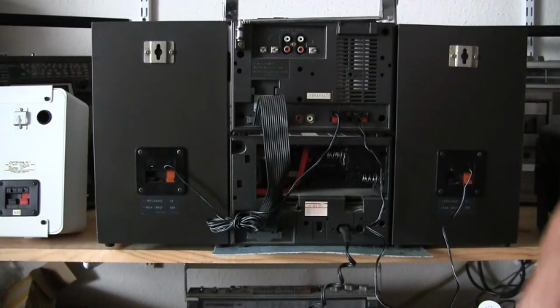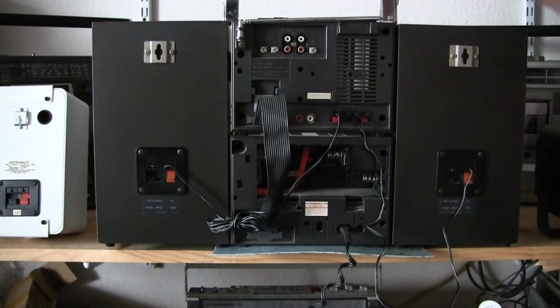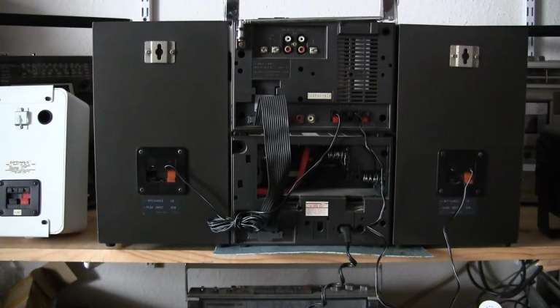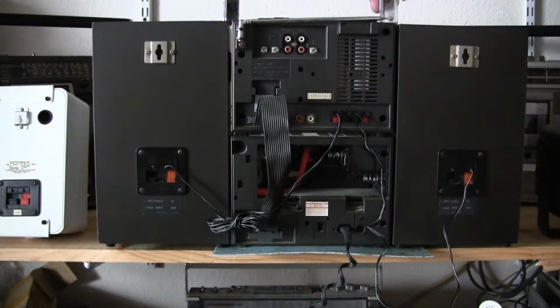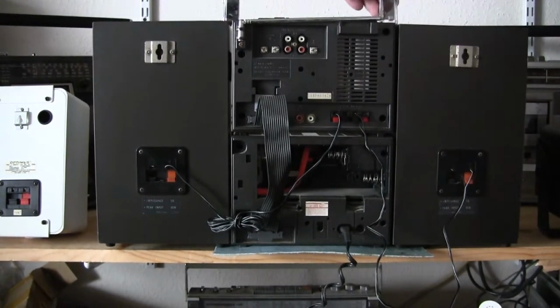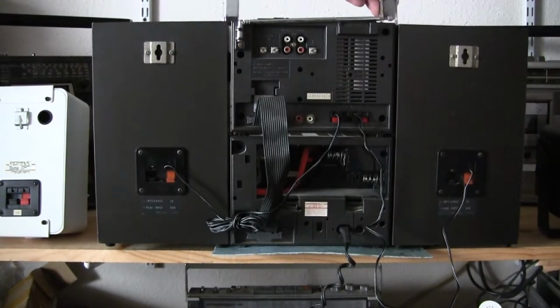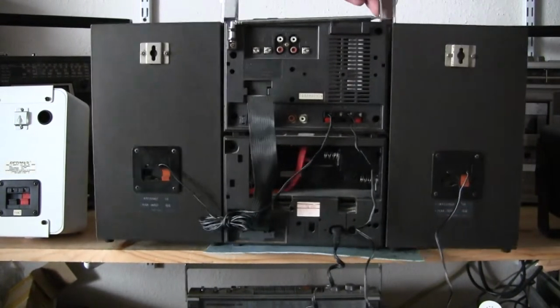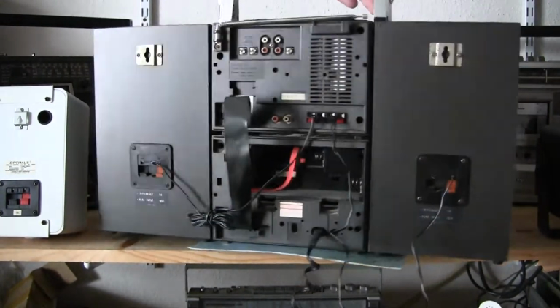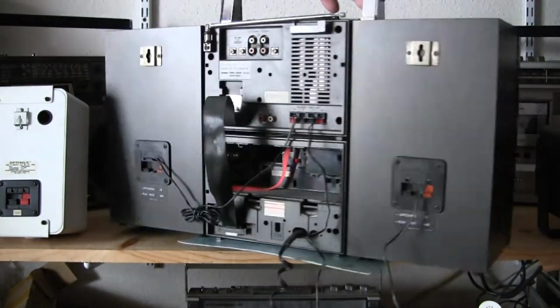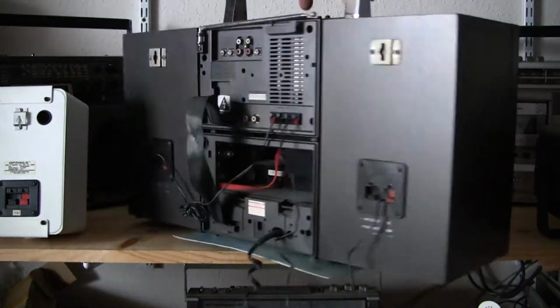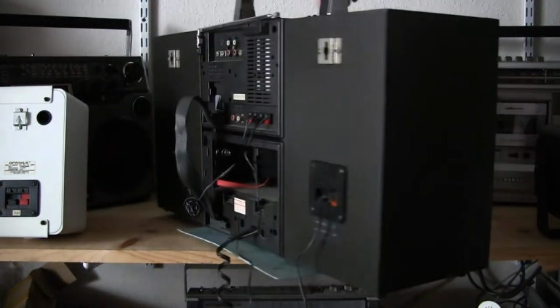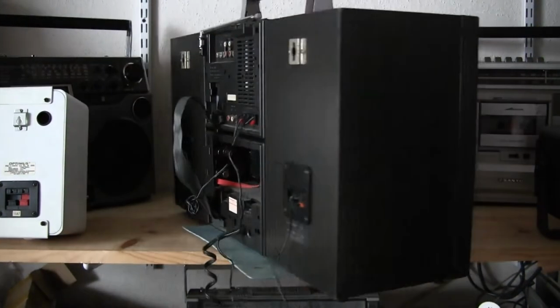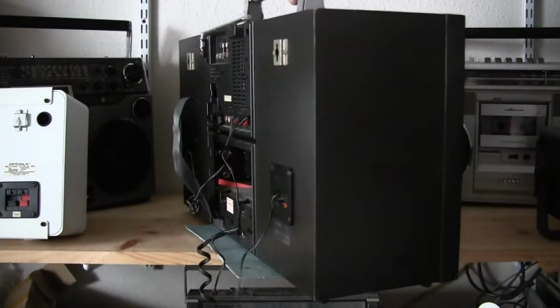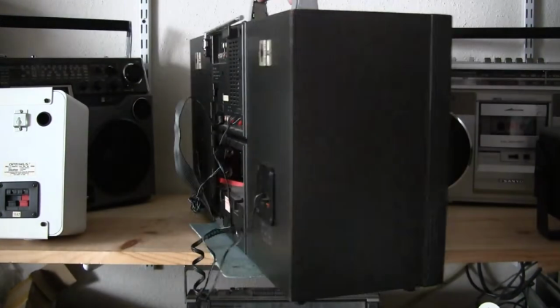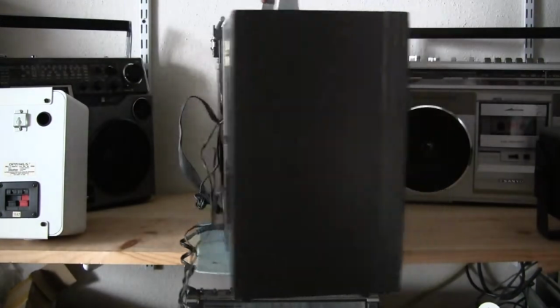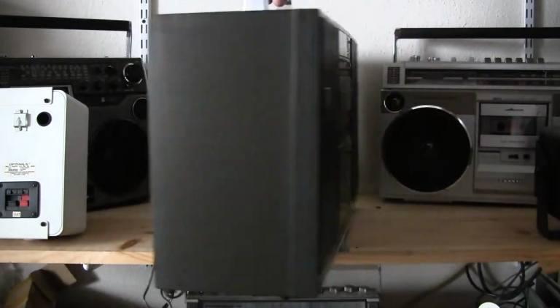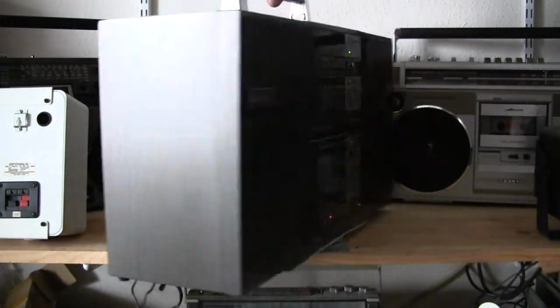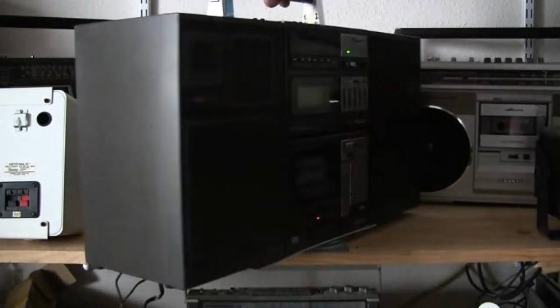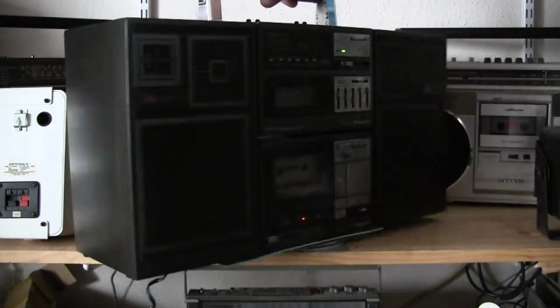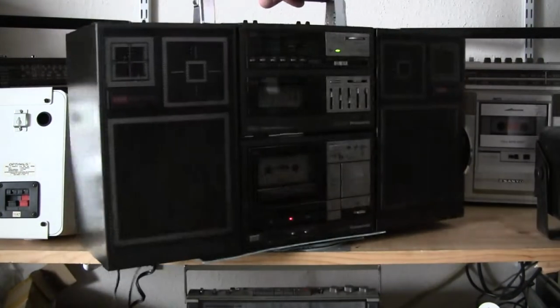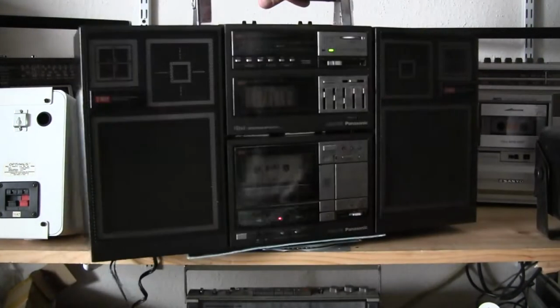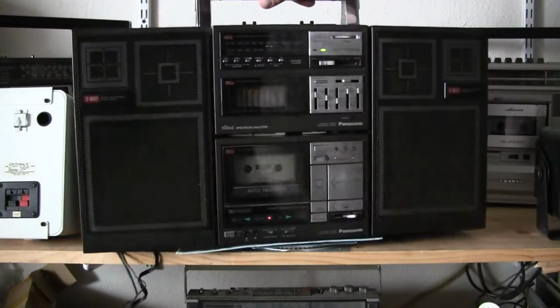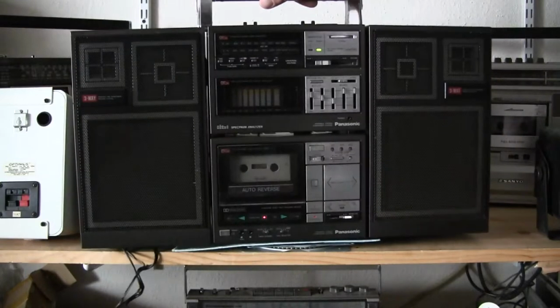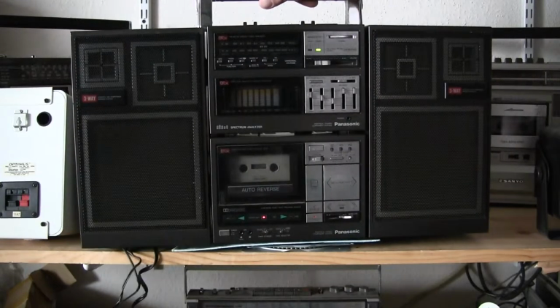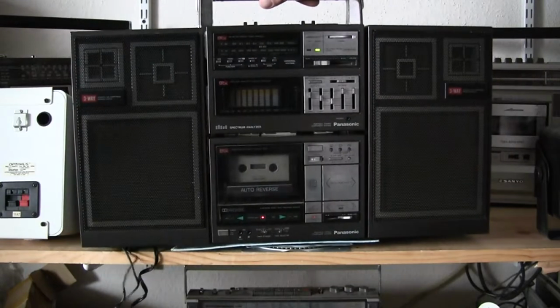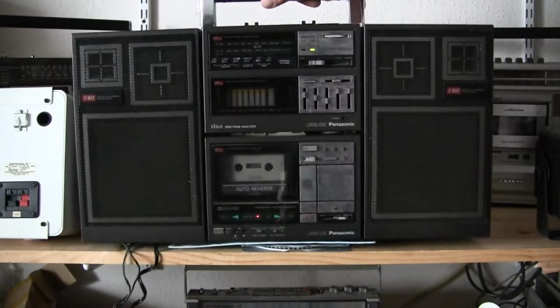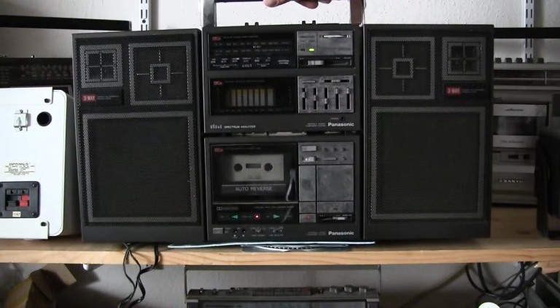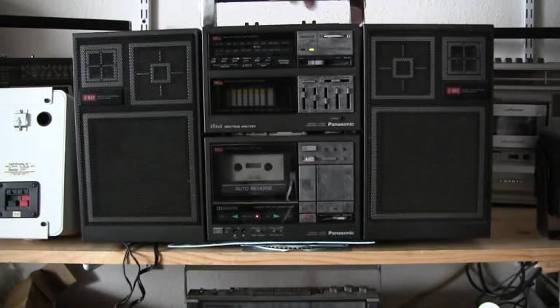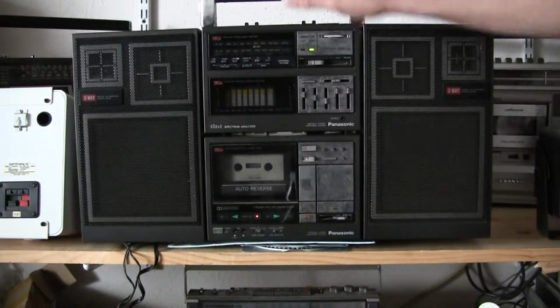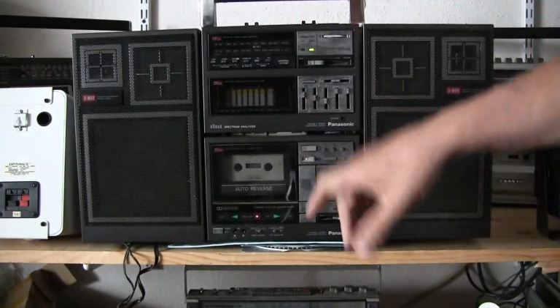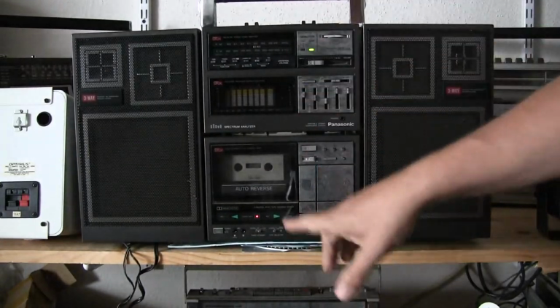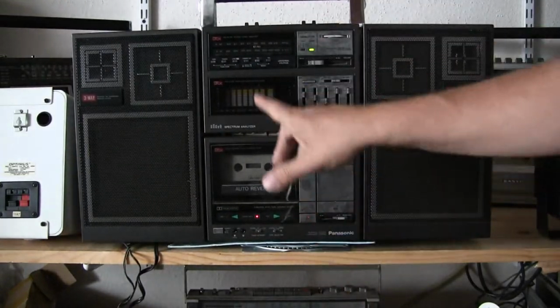Let me just run it around to the front here. It is plugged in and it is turned on. Let's see if we get the radio.